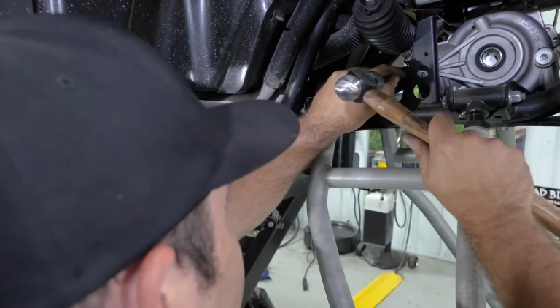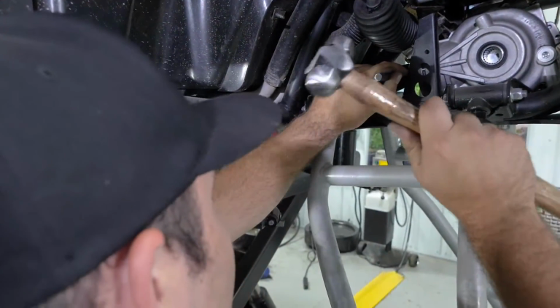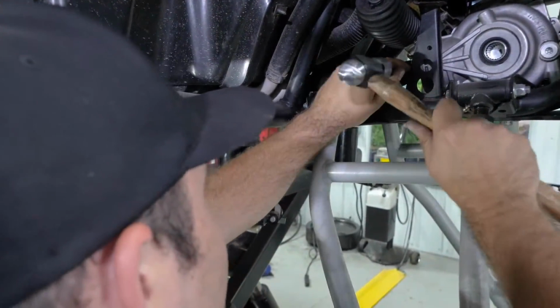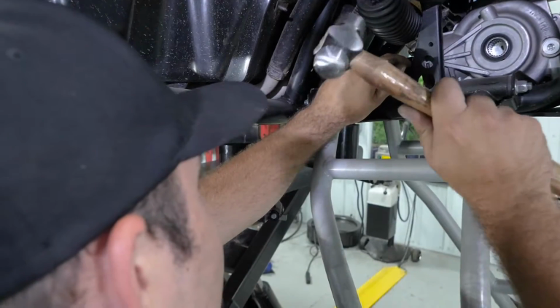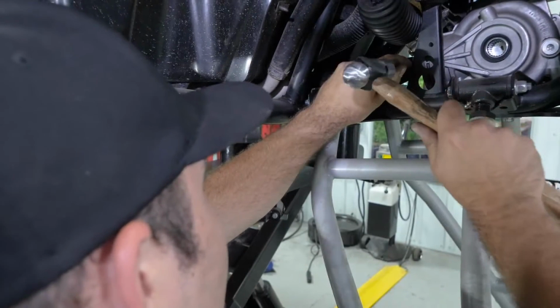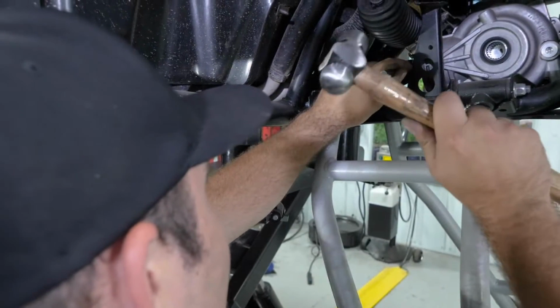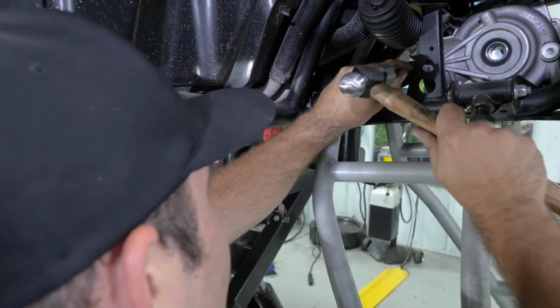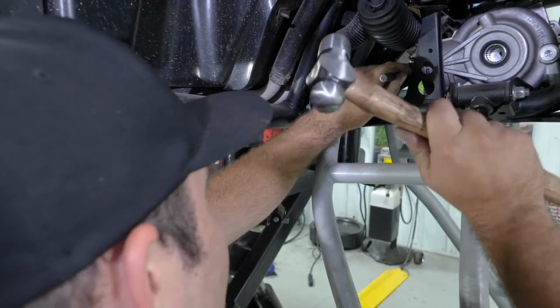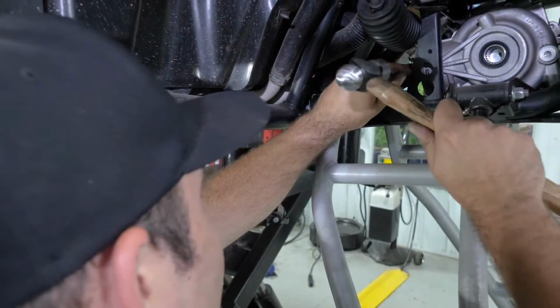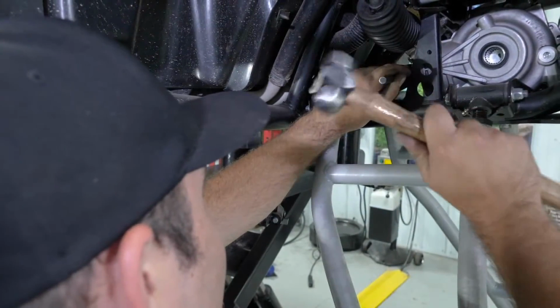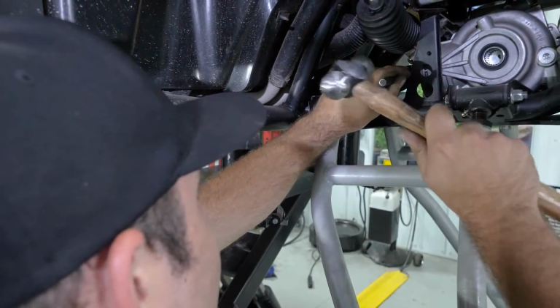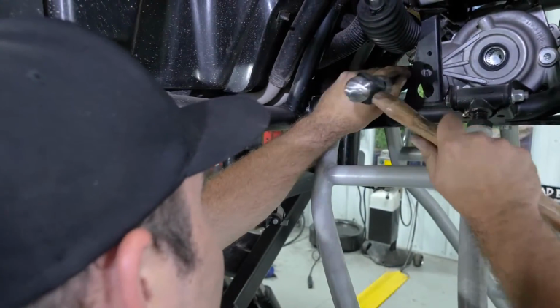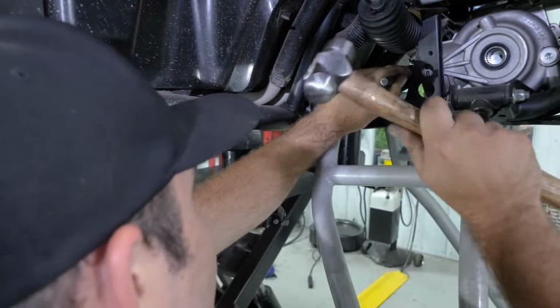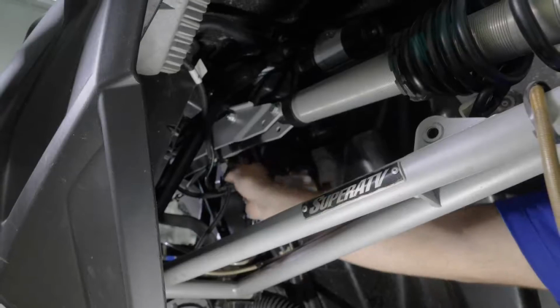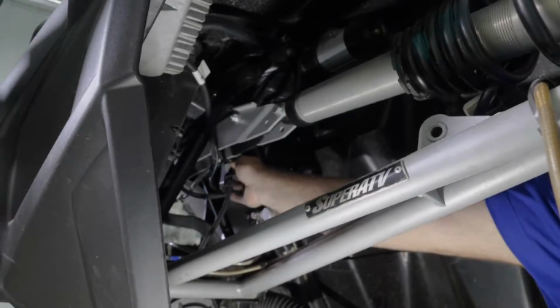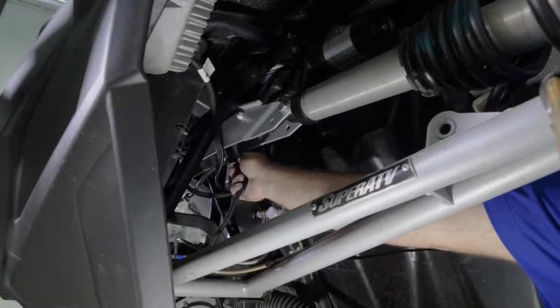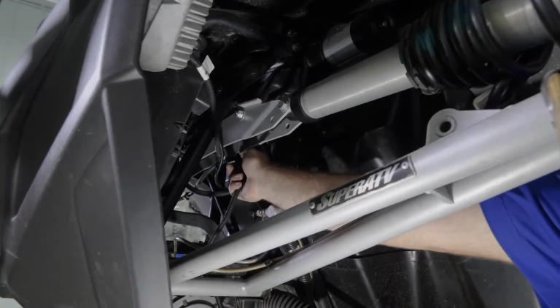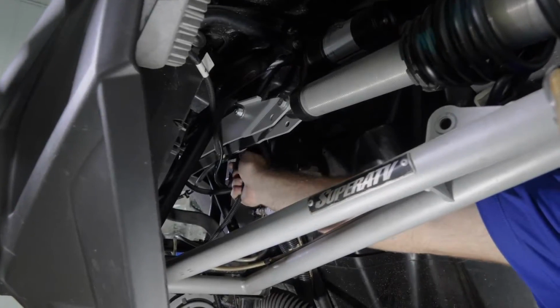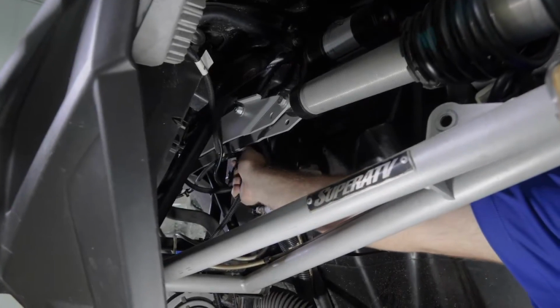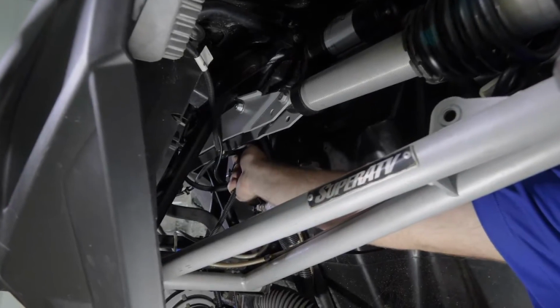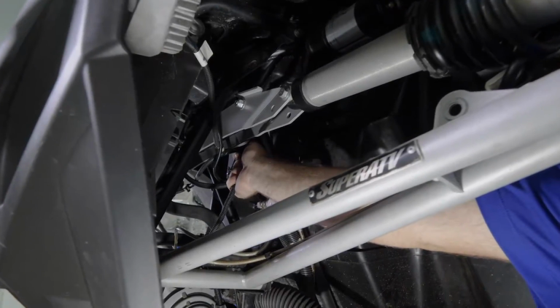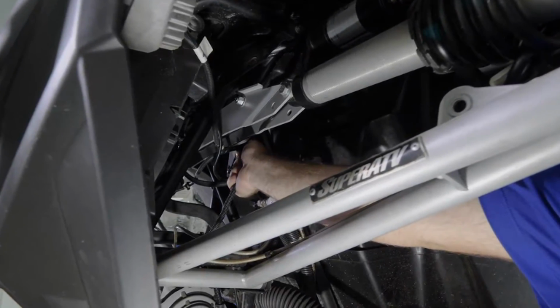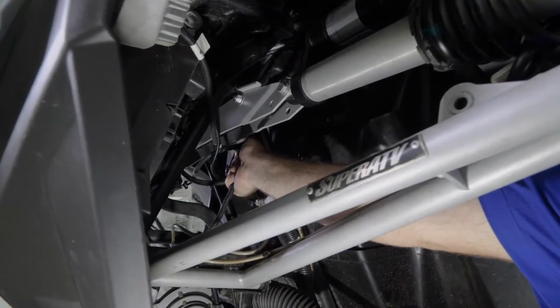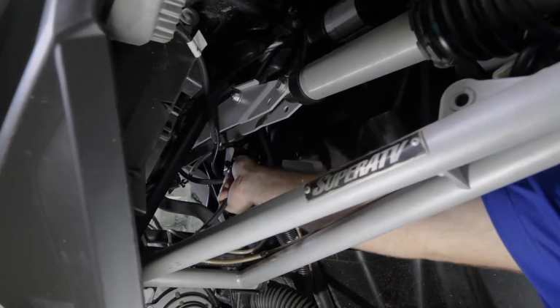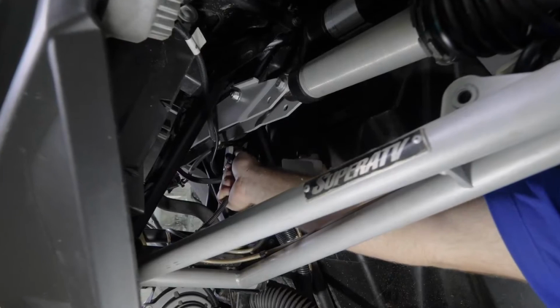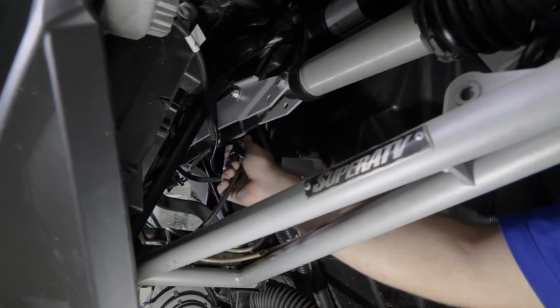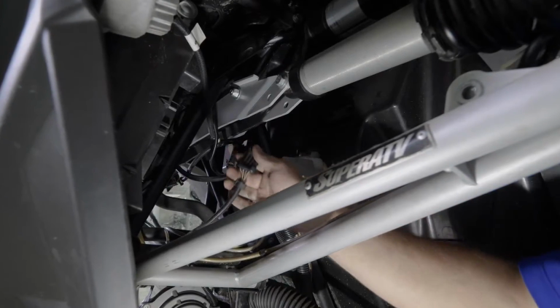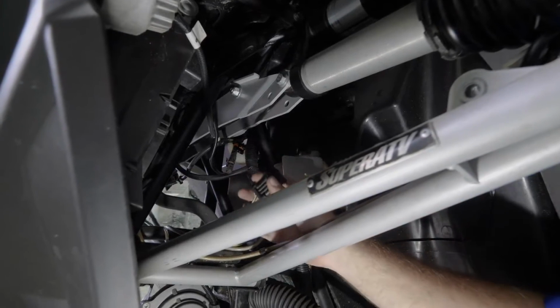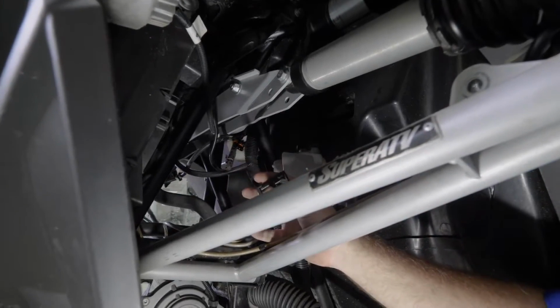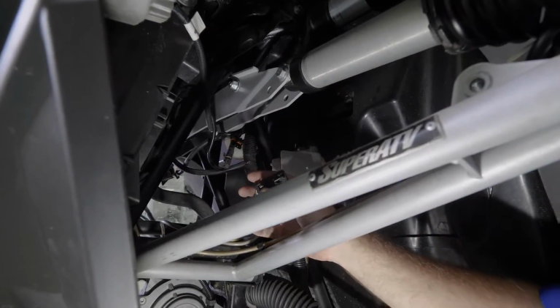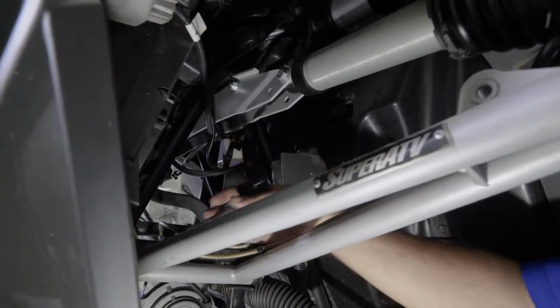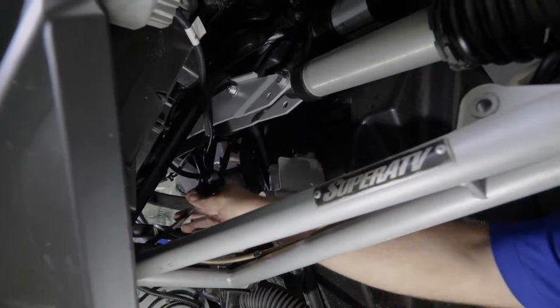Next we're going to disconnect the harness from the differential to the machine. Push up on the tab and just sit it down out of the way.